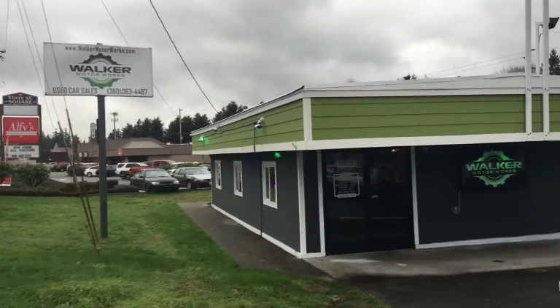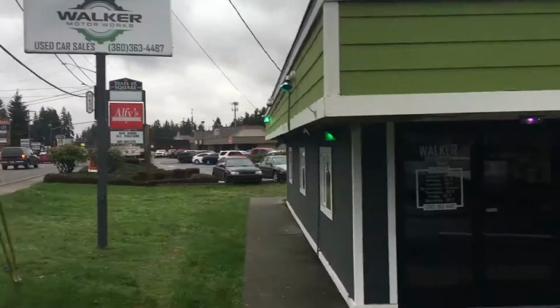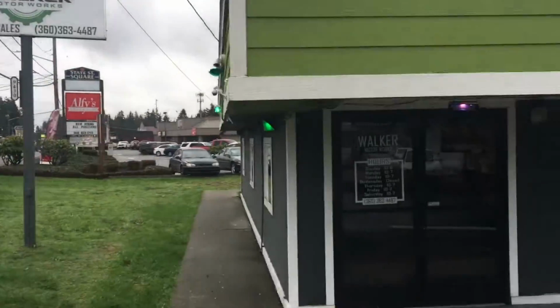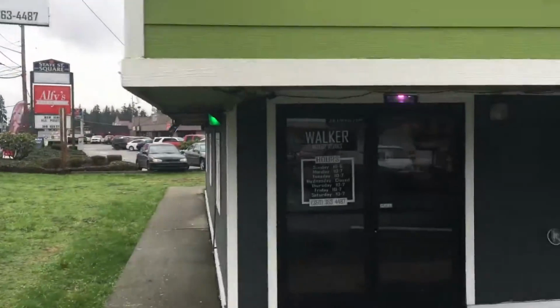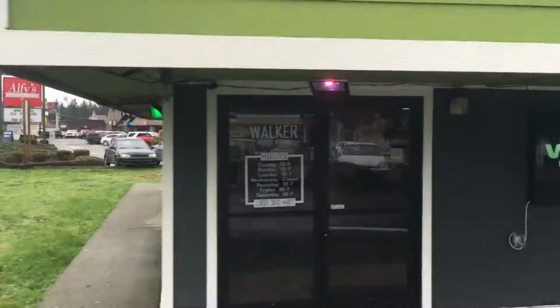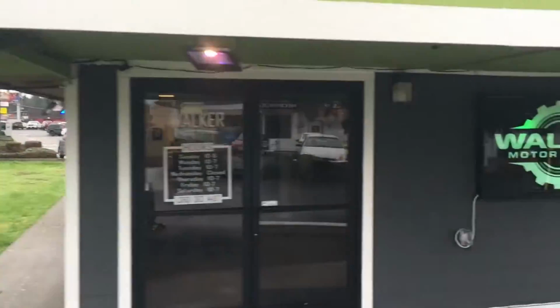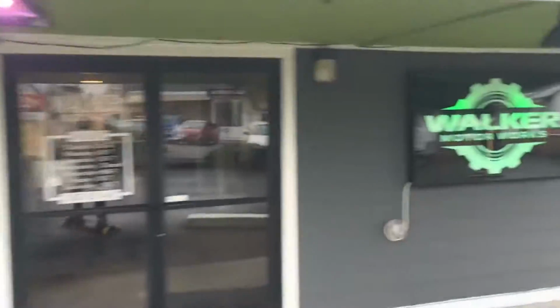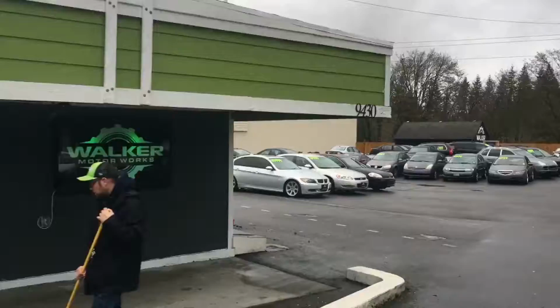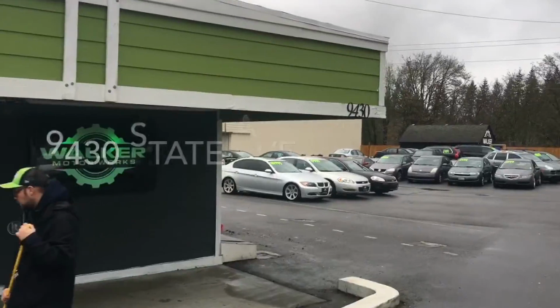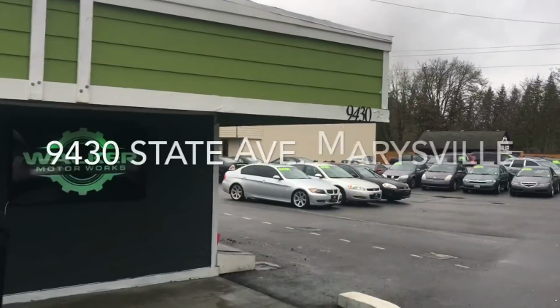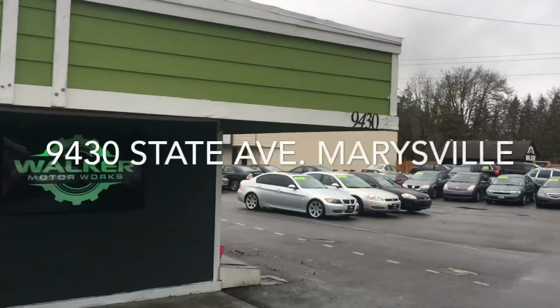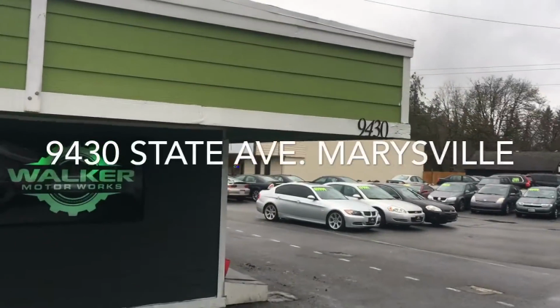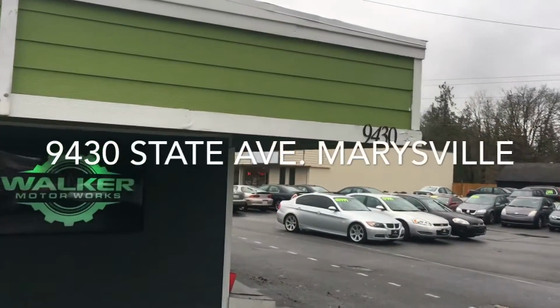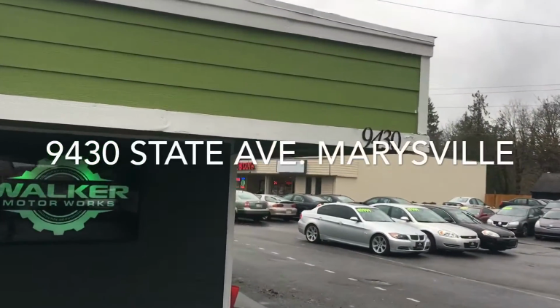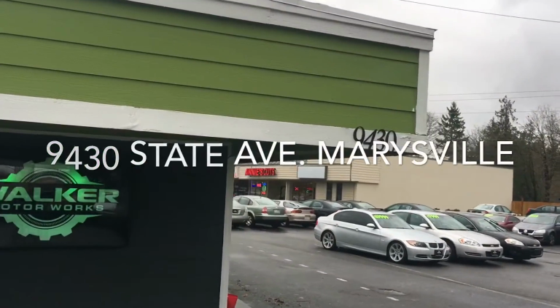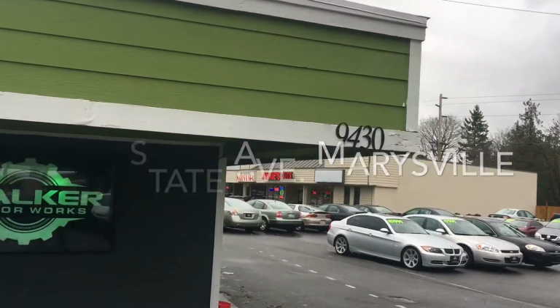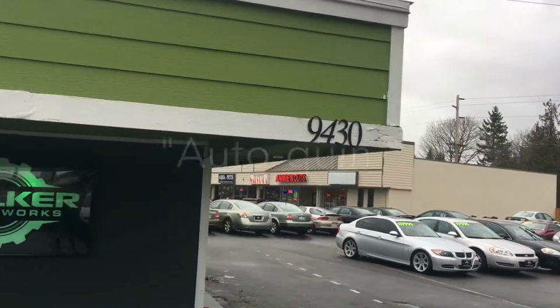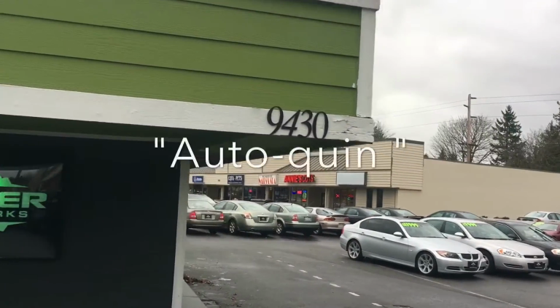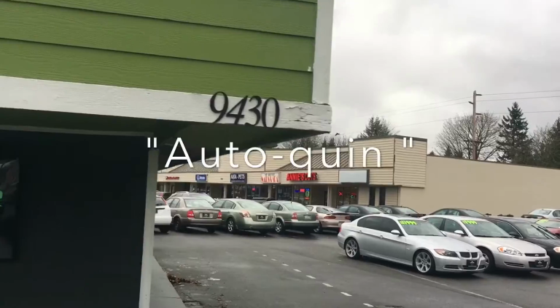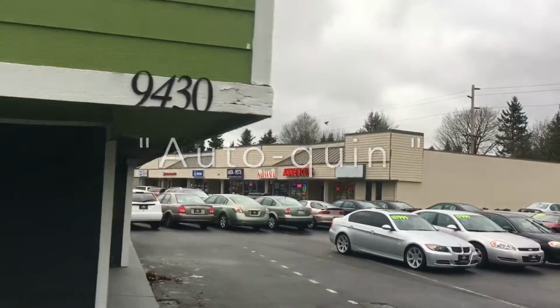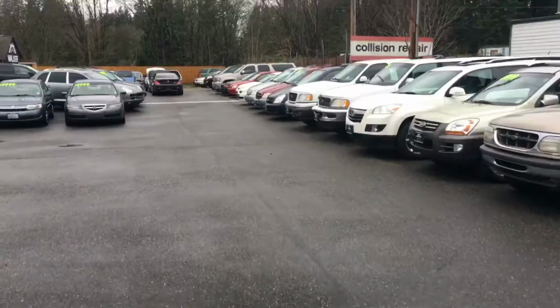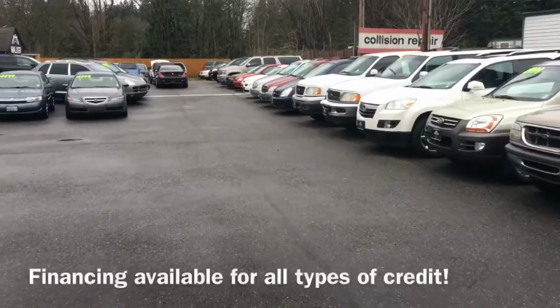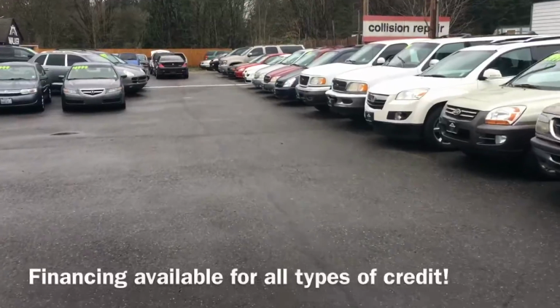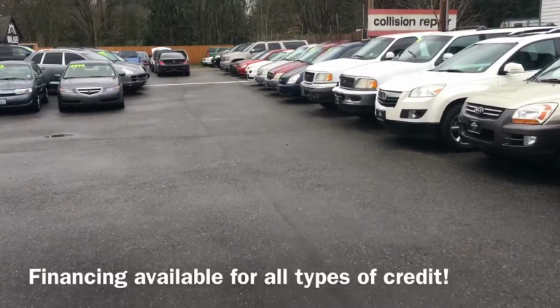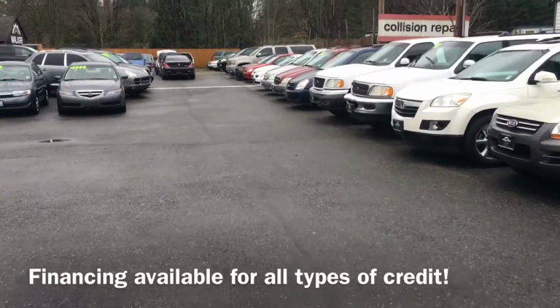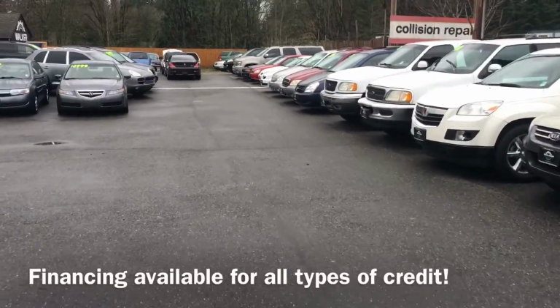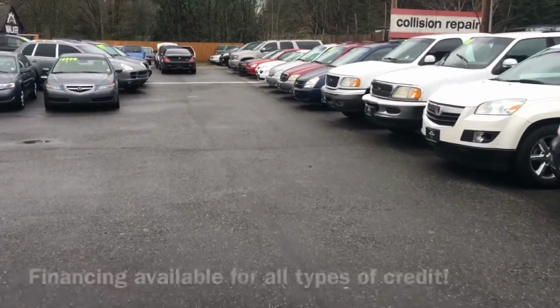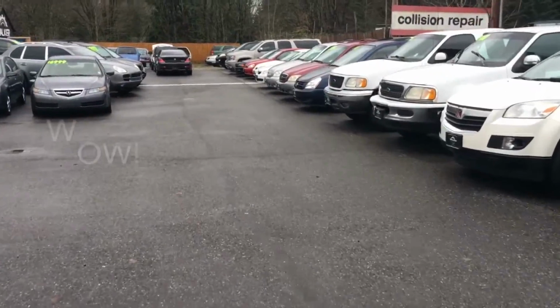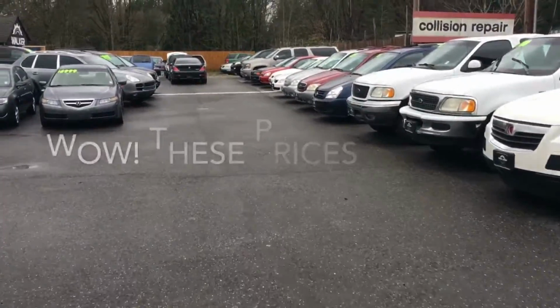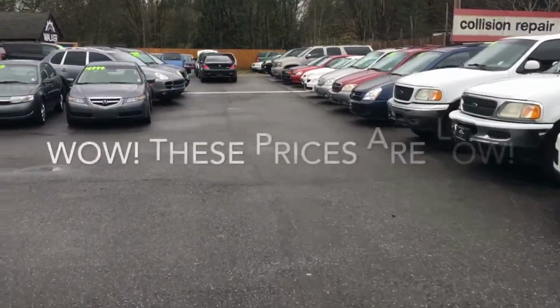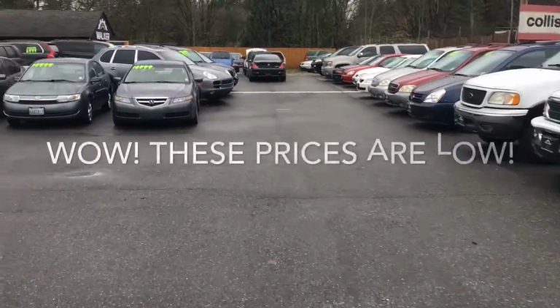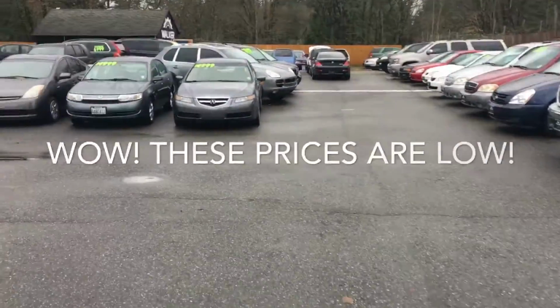What's up, Western Washington? This is Blake Walker with Walker Motor Works doing a little out-of-kin challenge here, displaying our inventory for you.